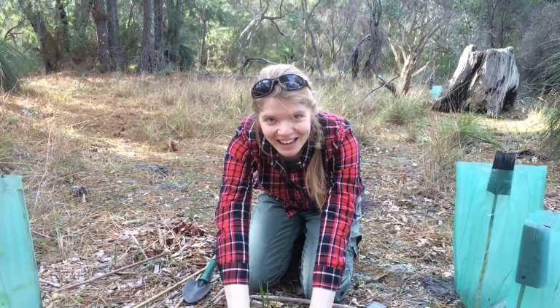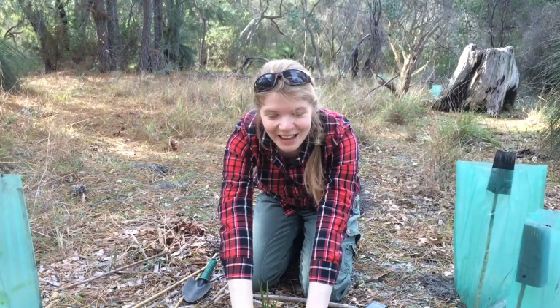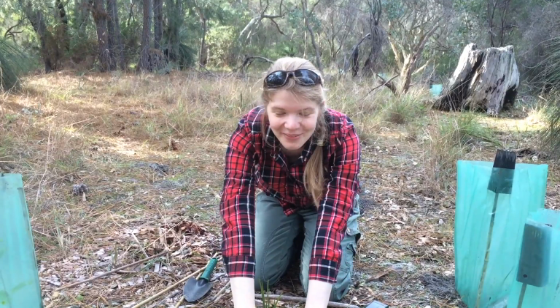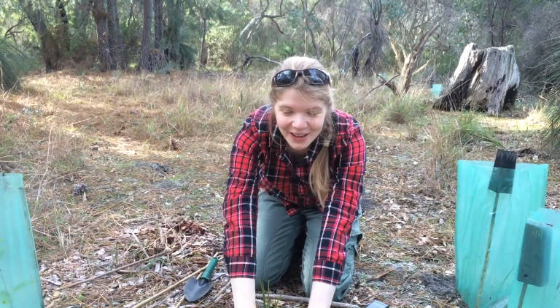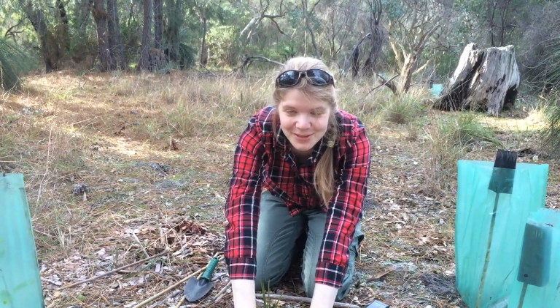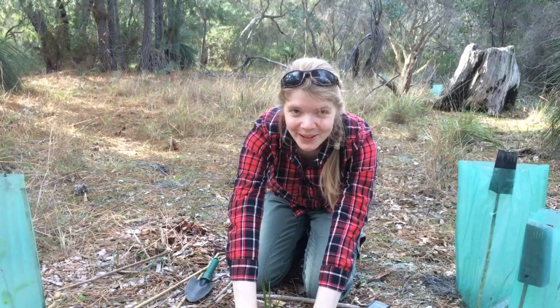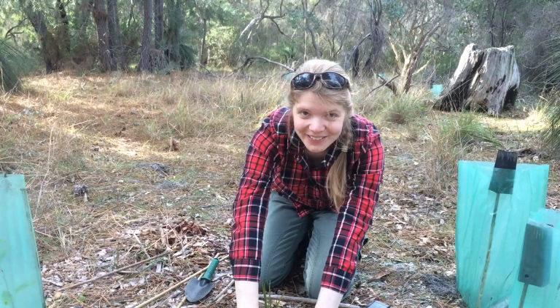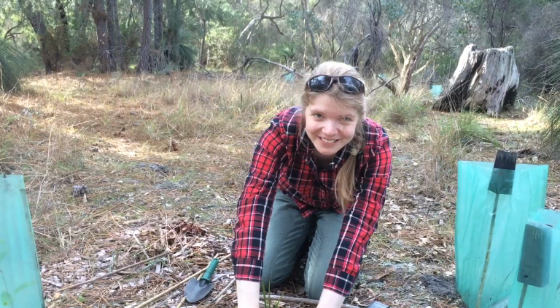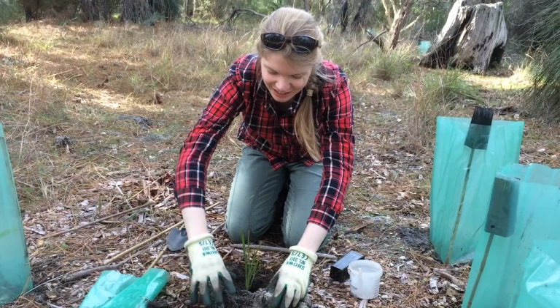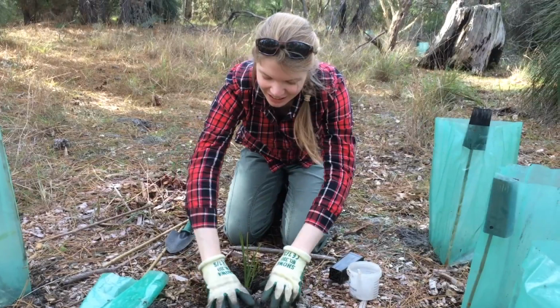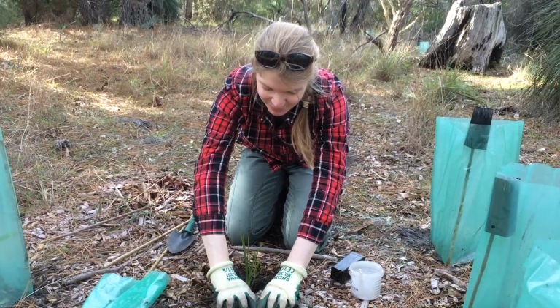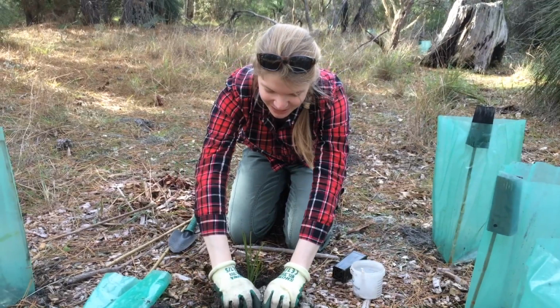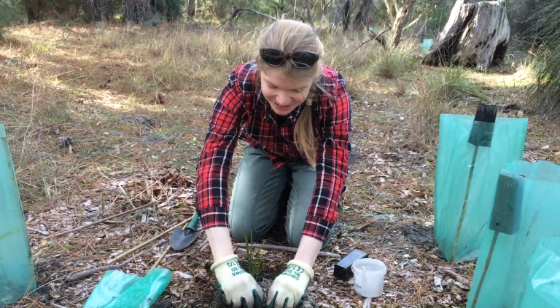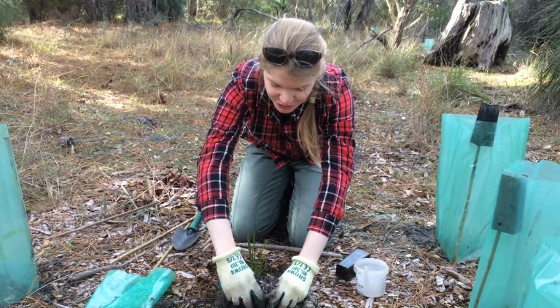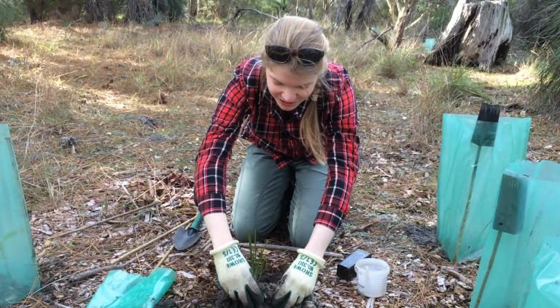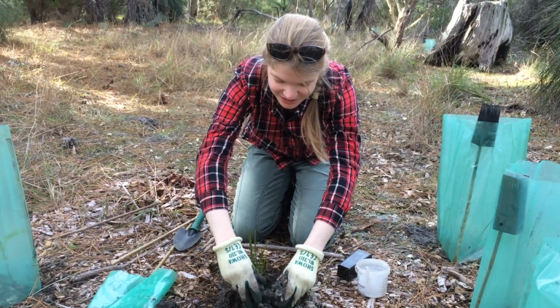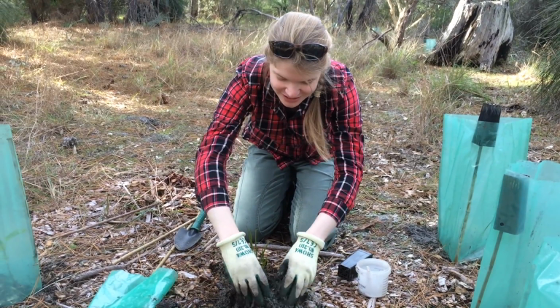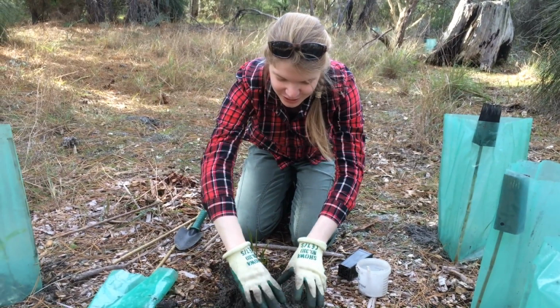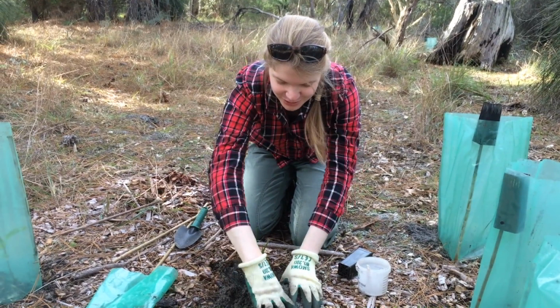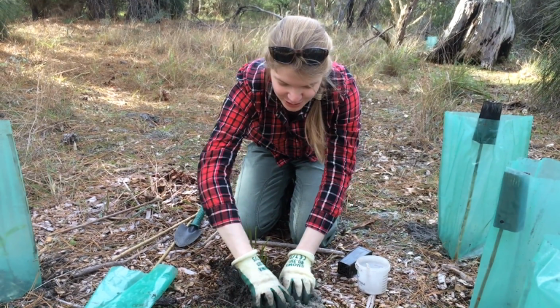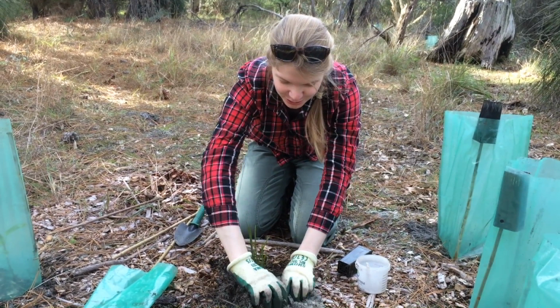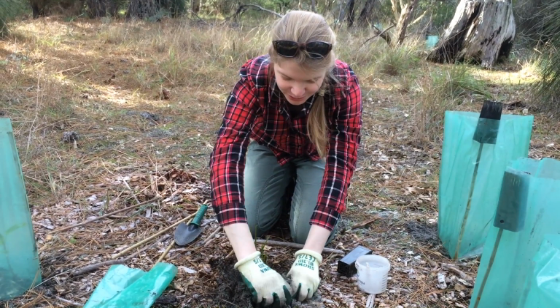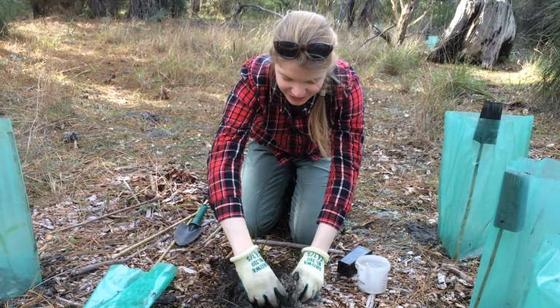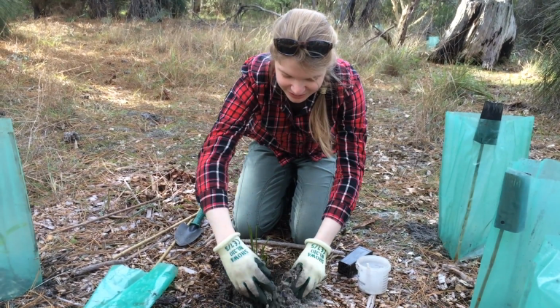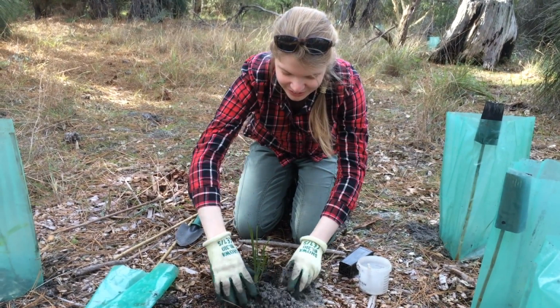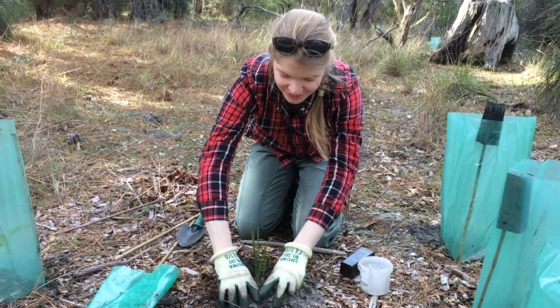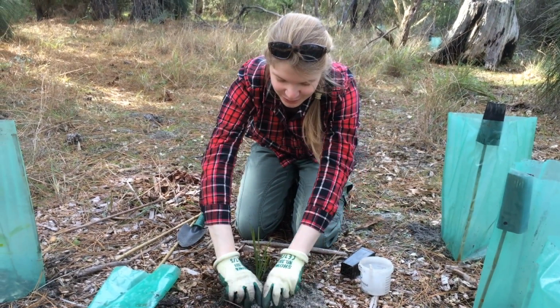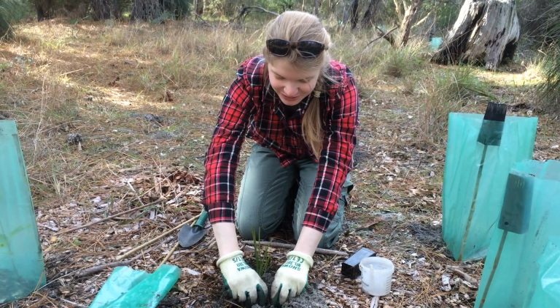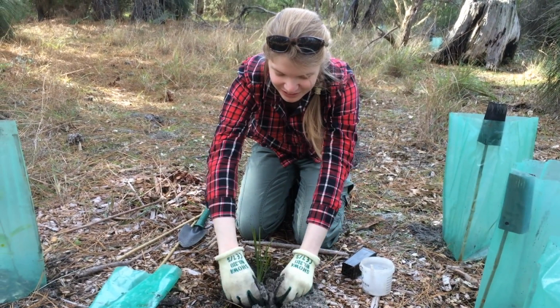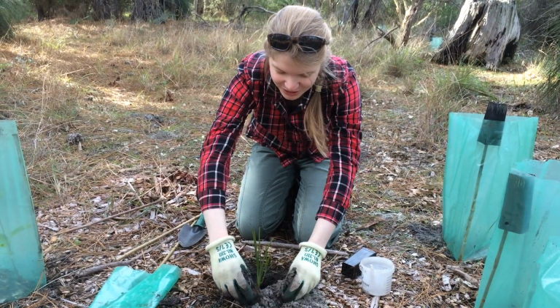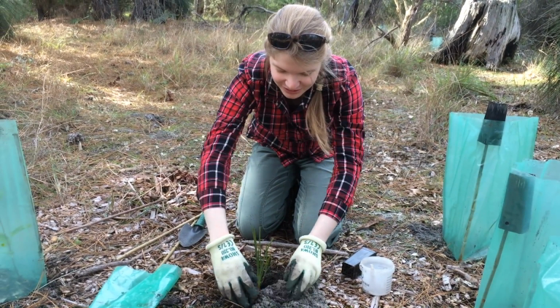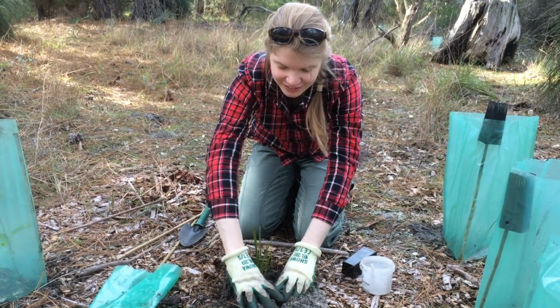My name's Naren. I'm planting trees to restore the wetland around here.